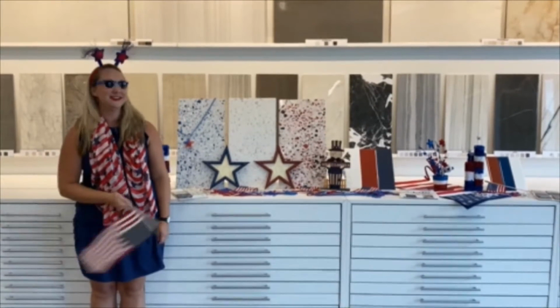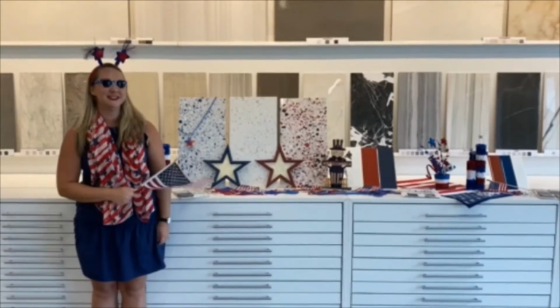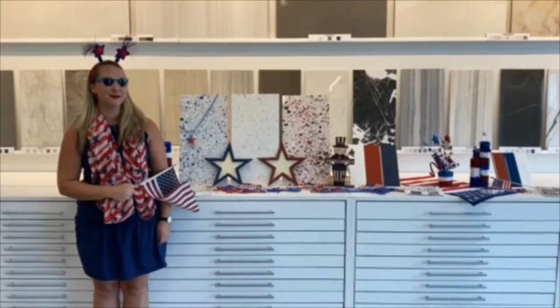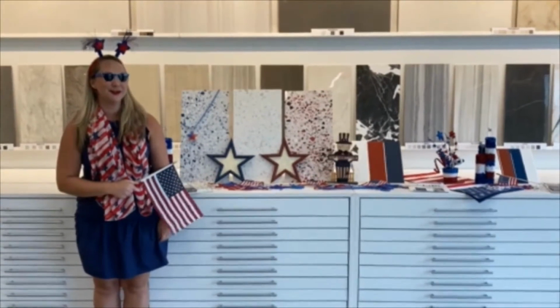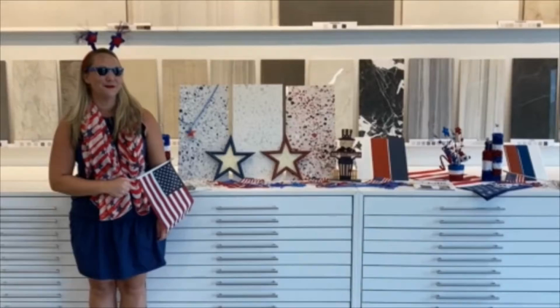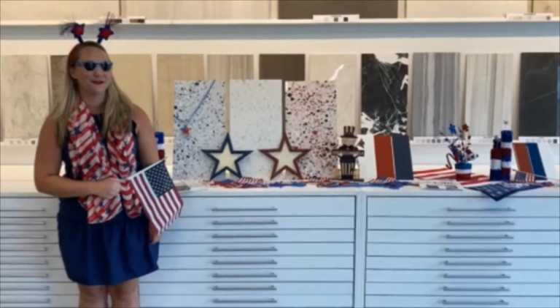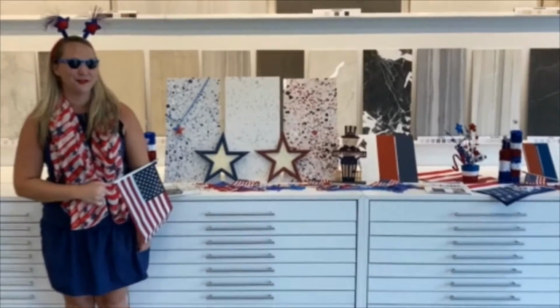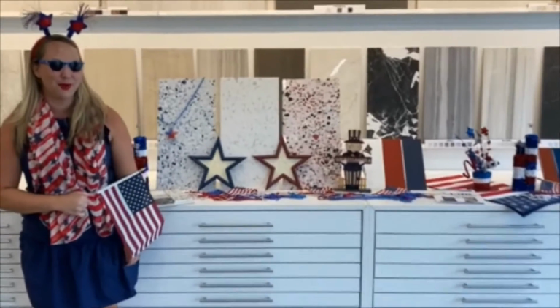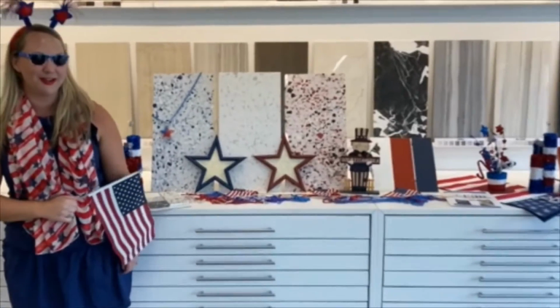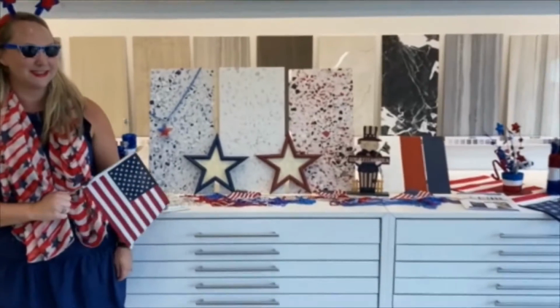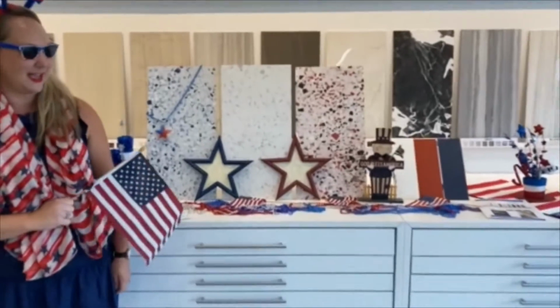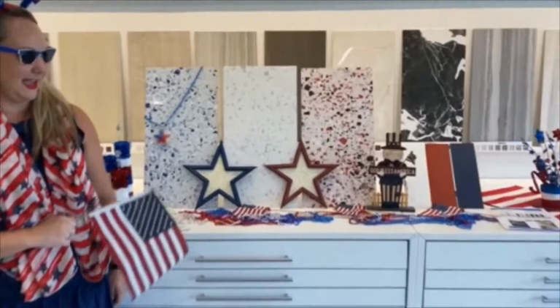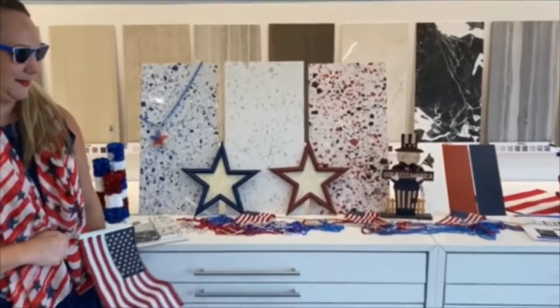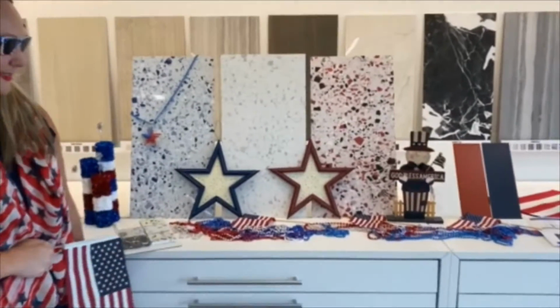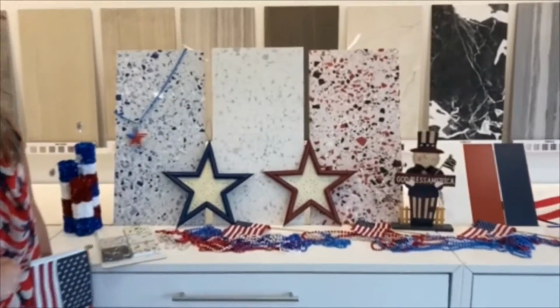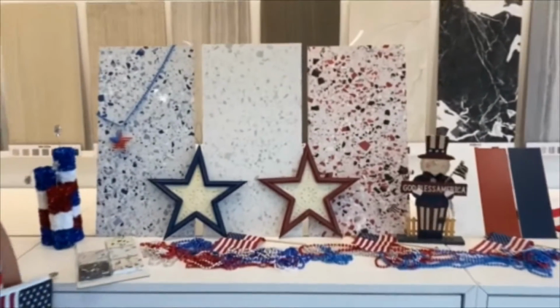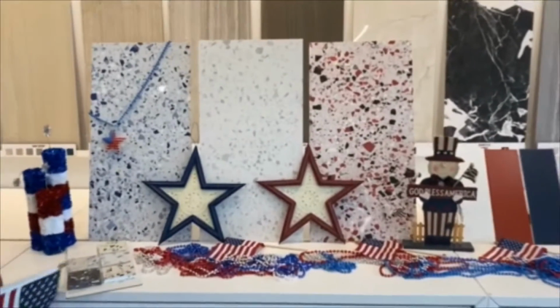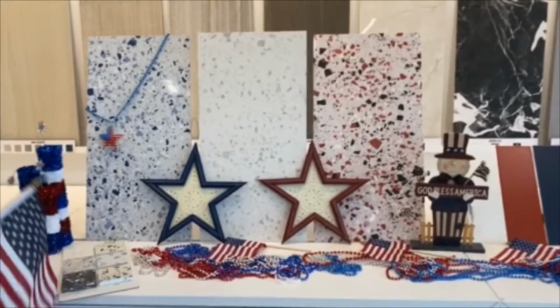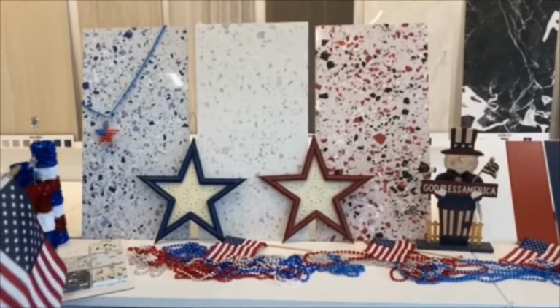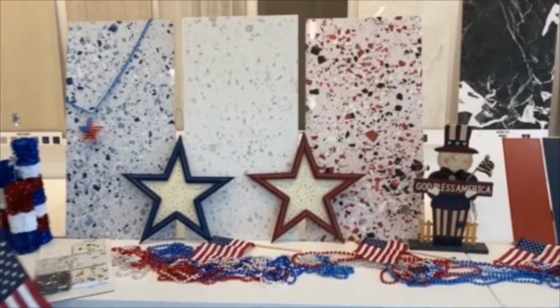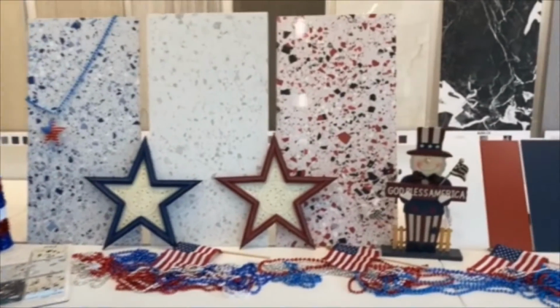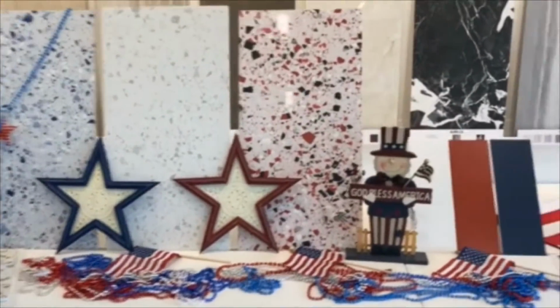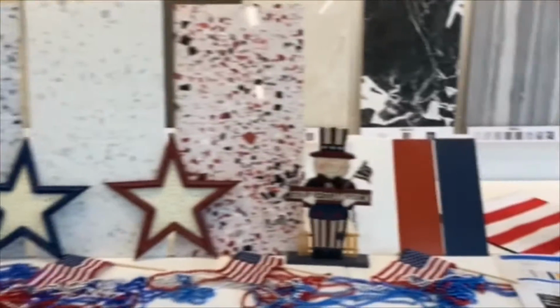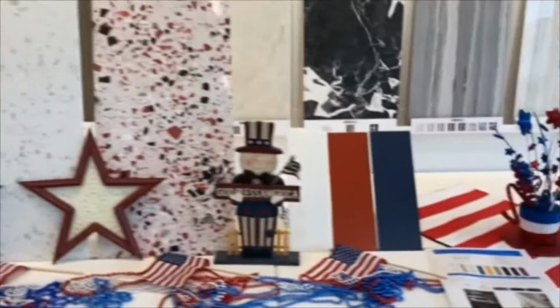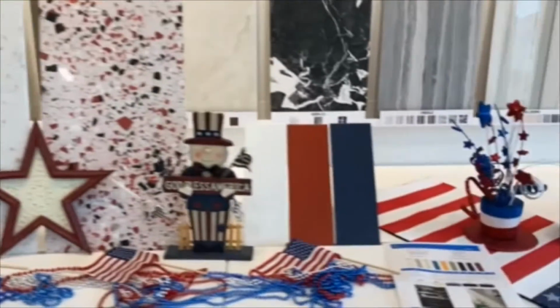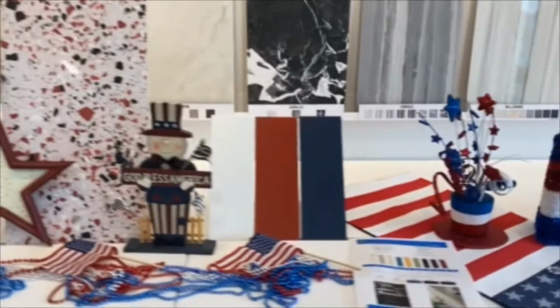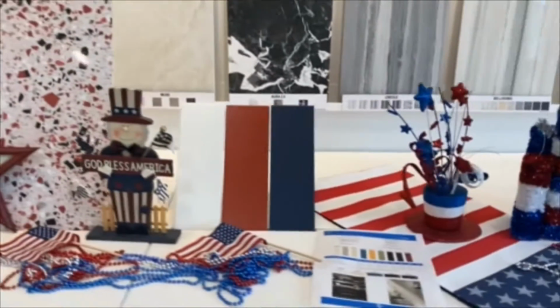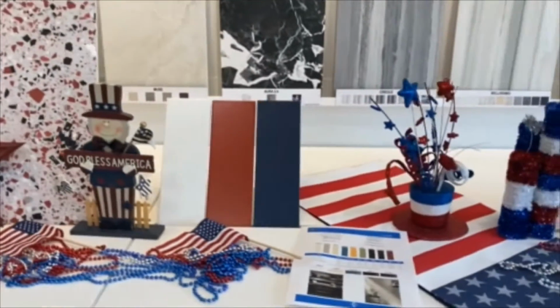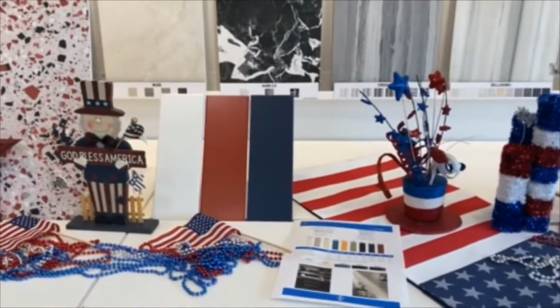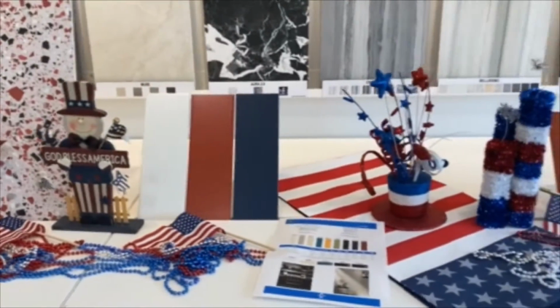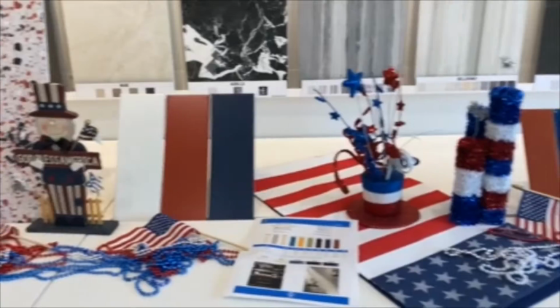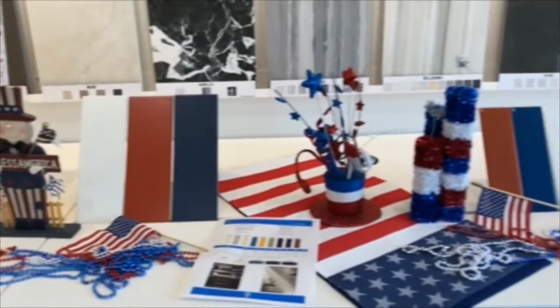Today we're going to go over a few products: Elements, Raider, and our Eye Candy.